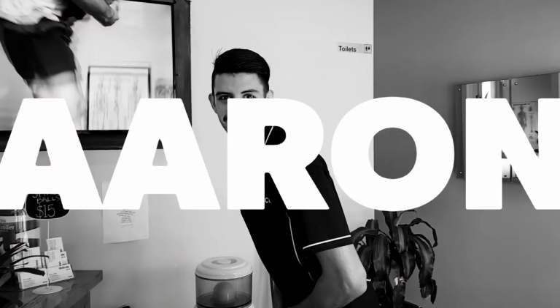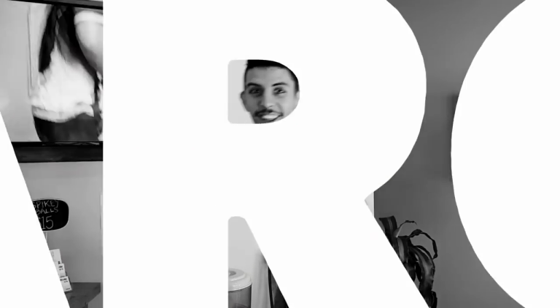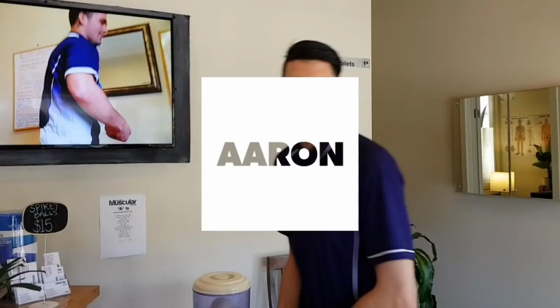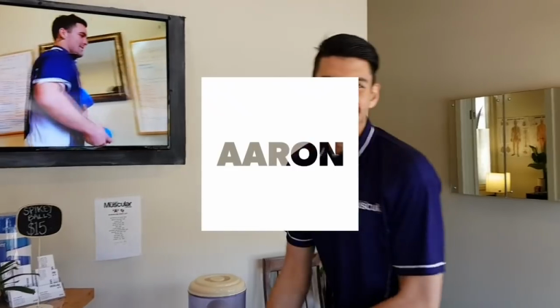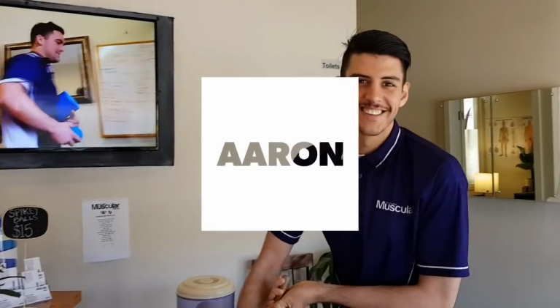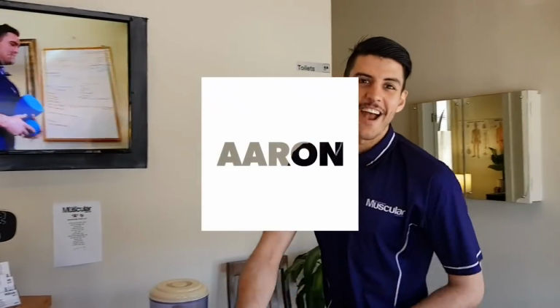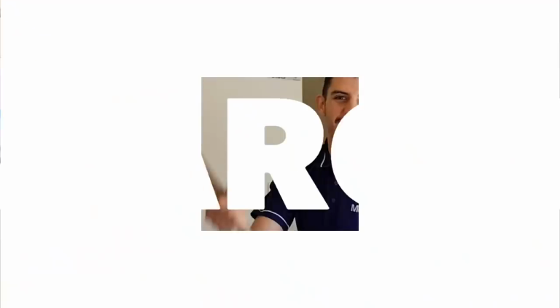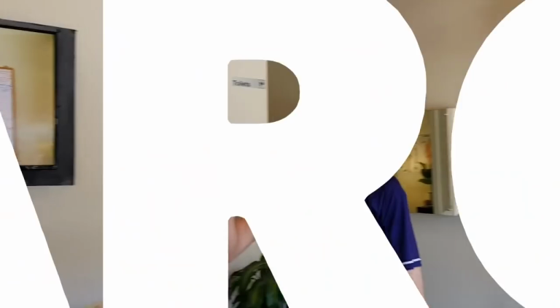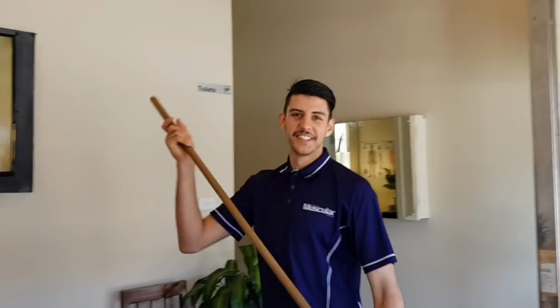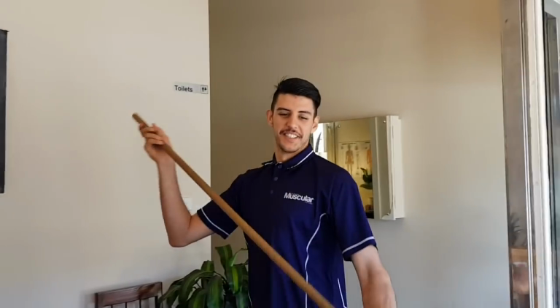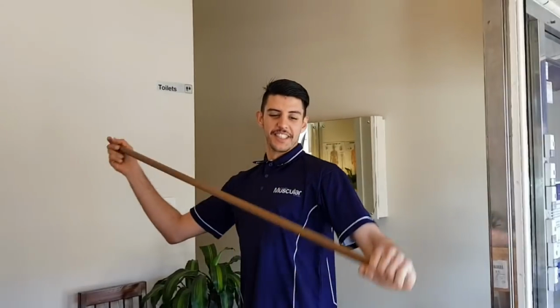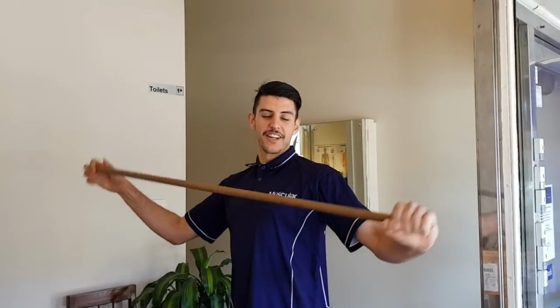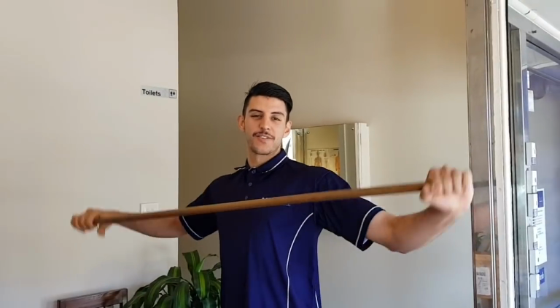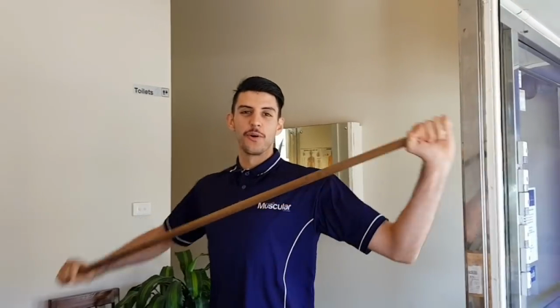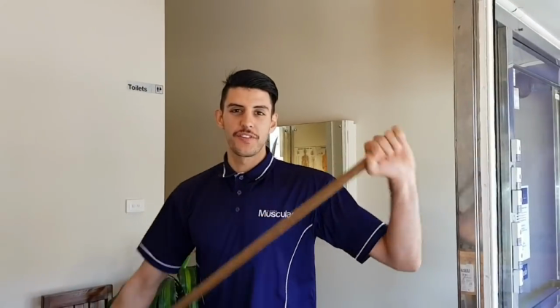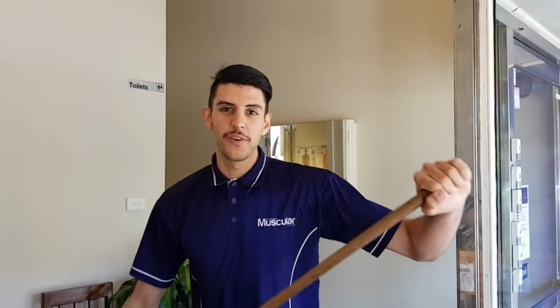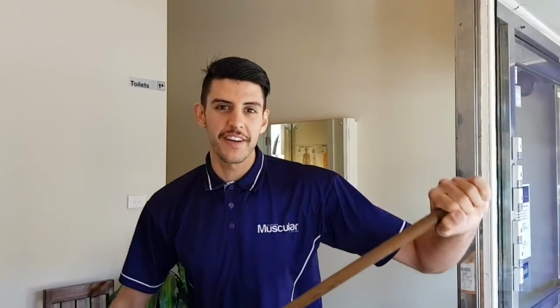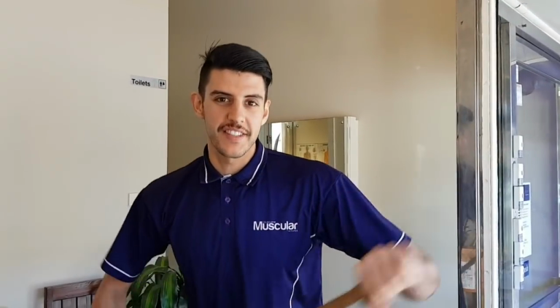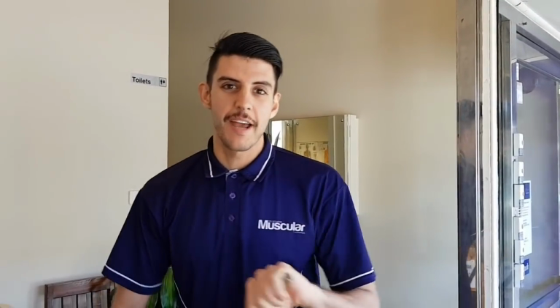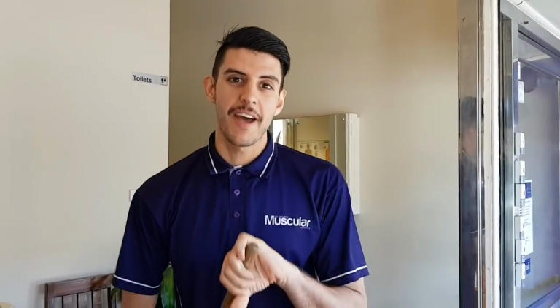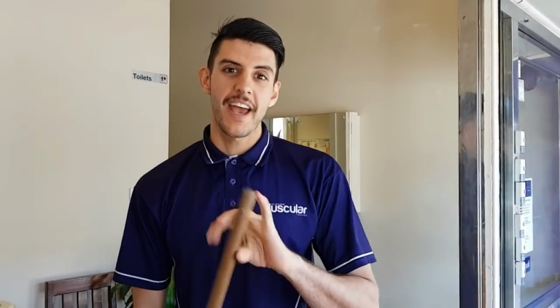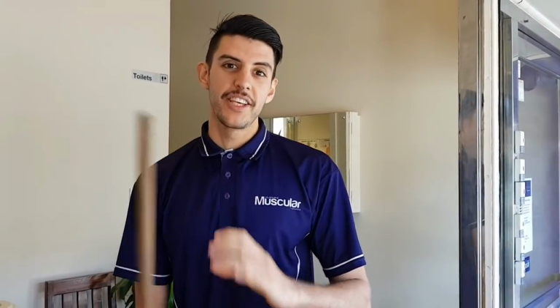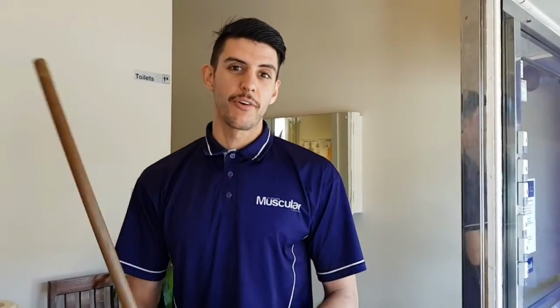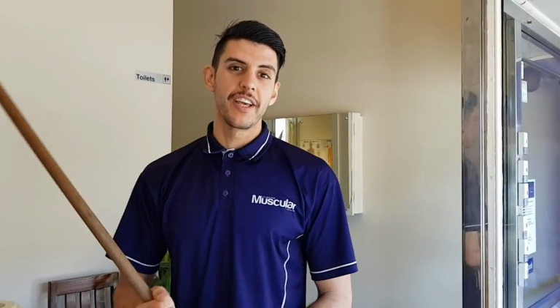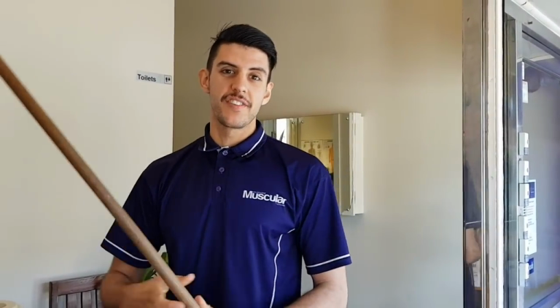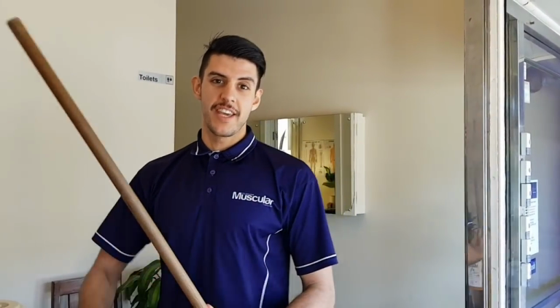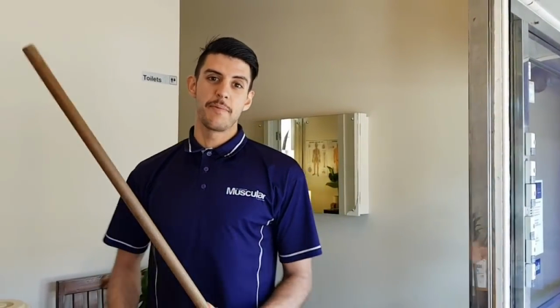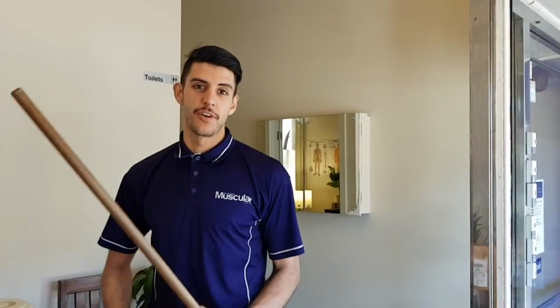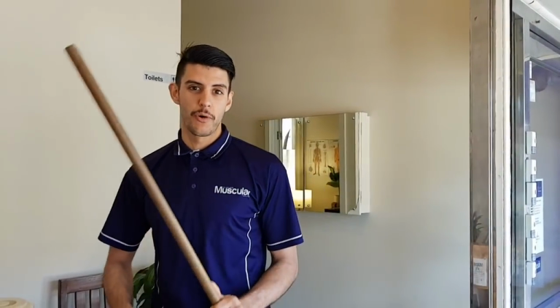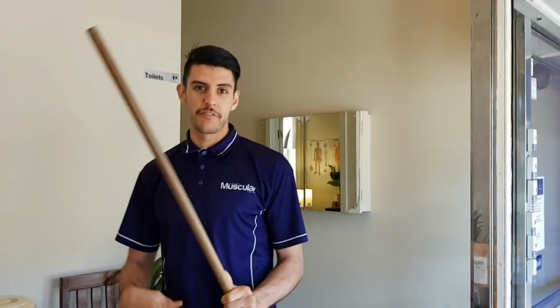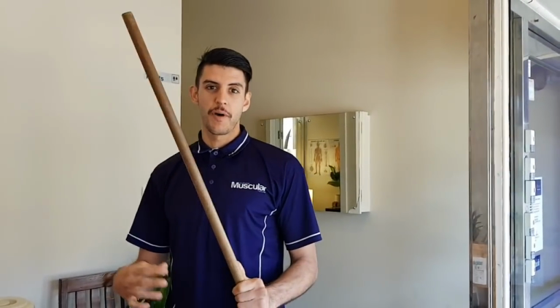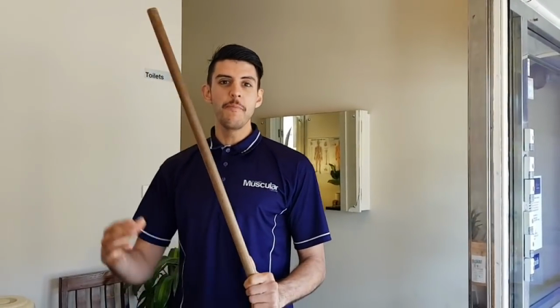Hello, Aaron here. Going to talk to you guys today about how you can release your hip and your groin from home.